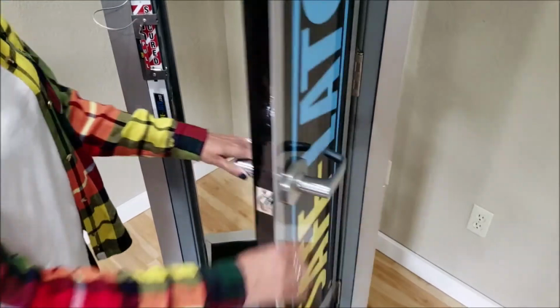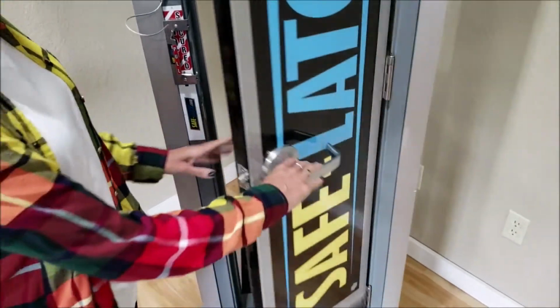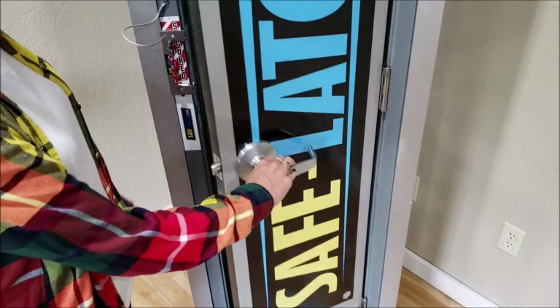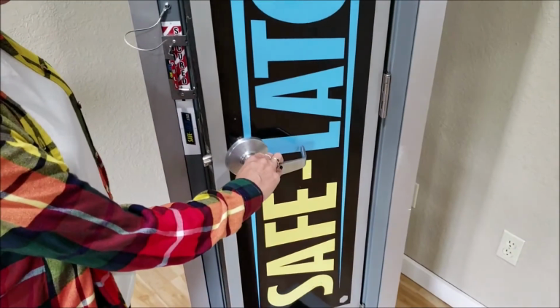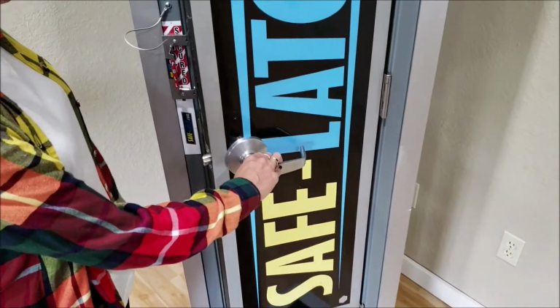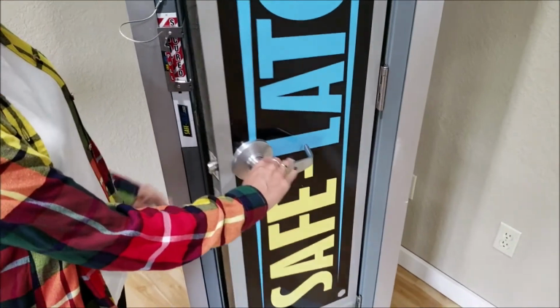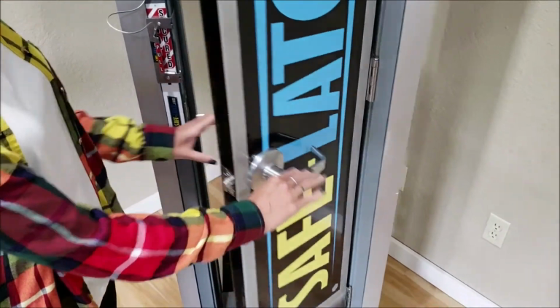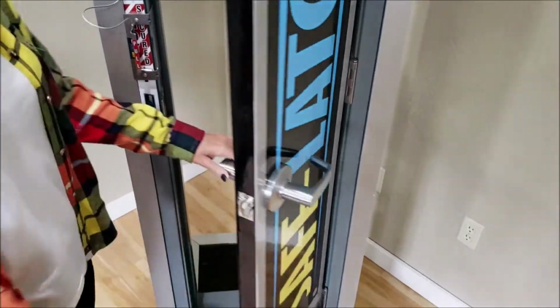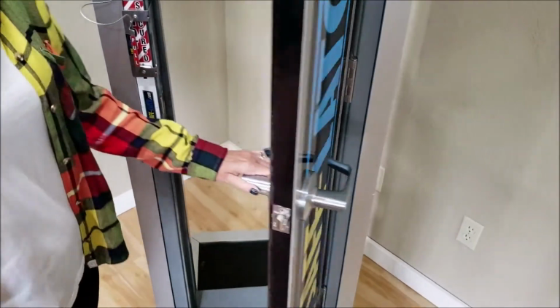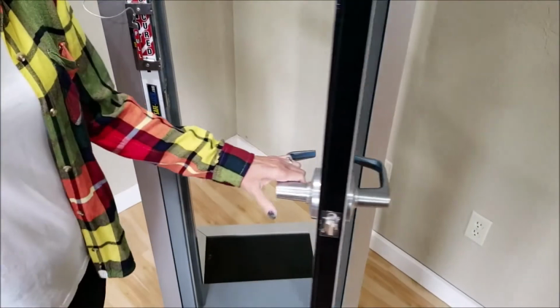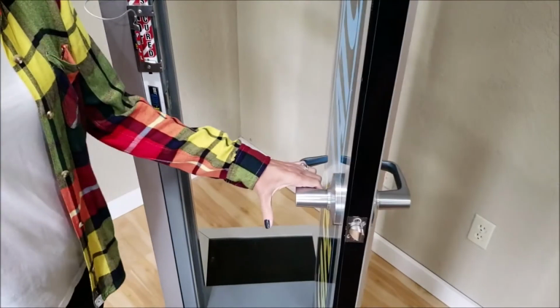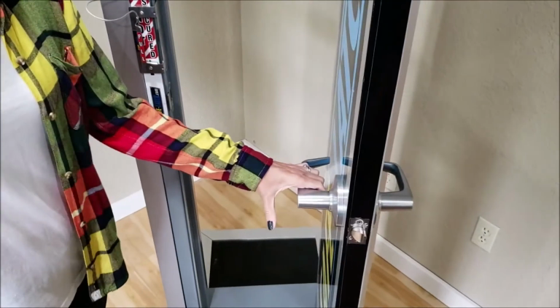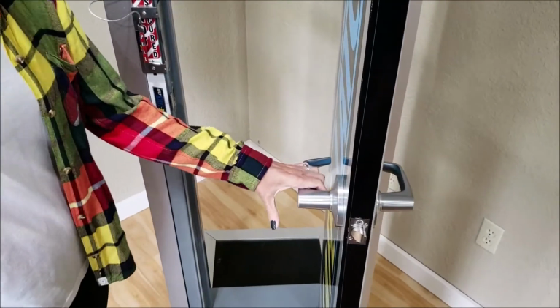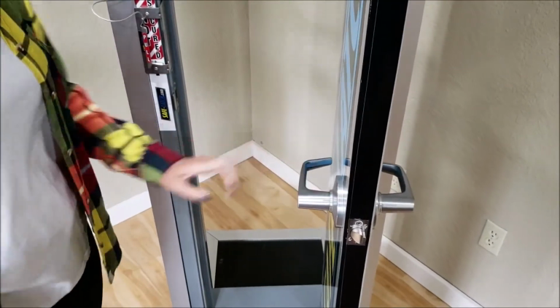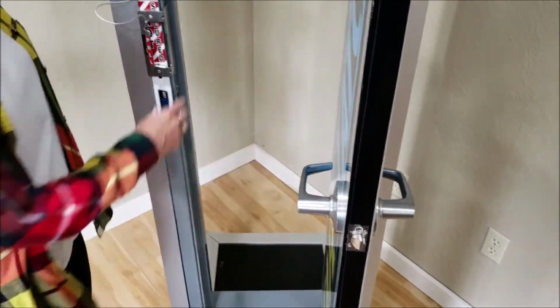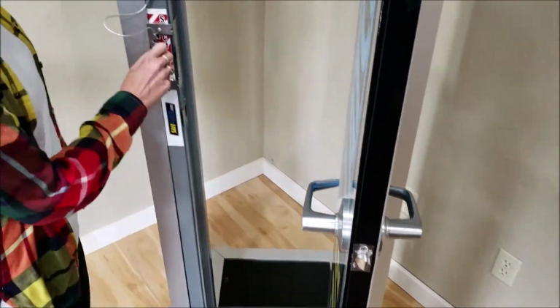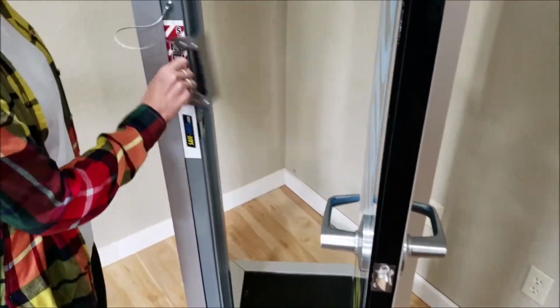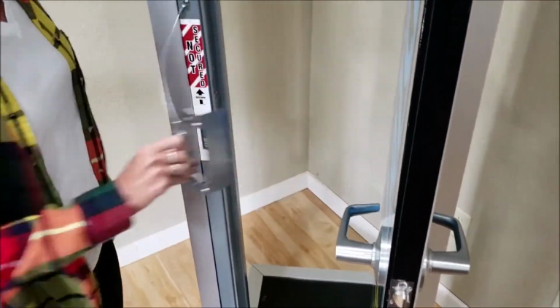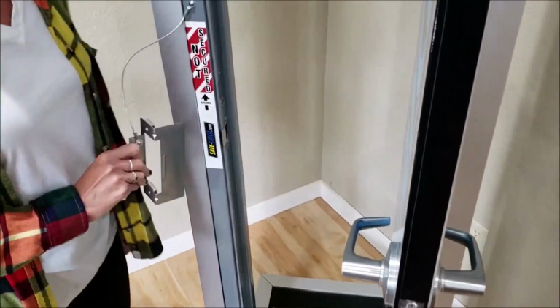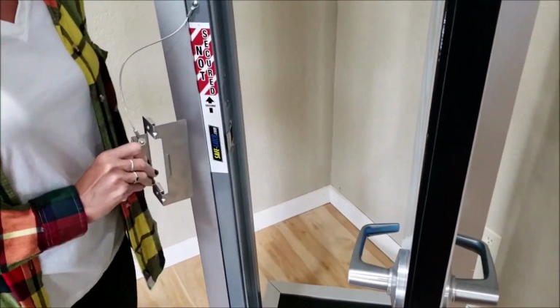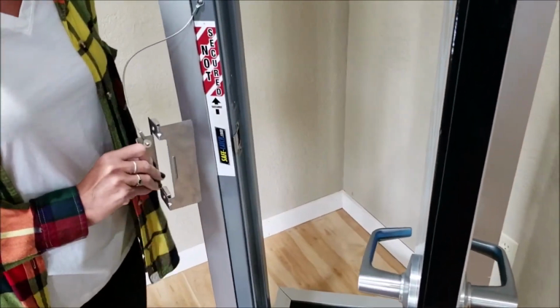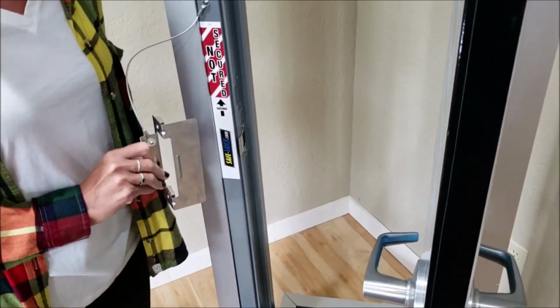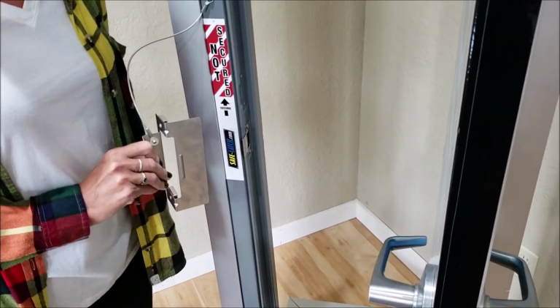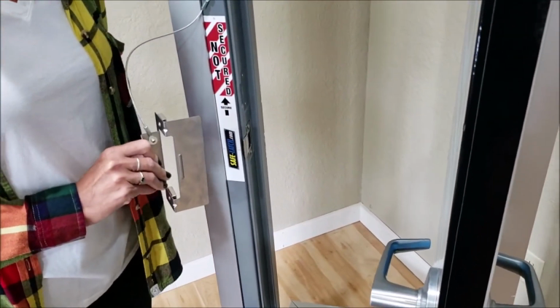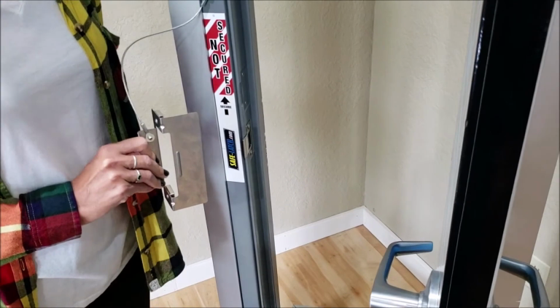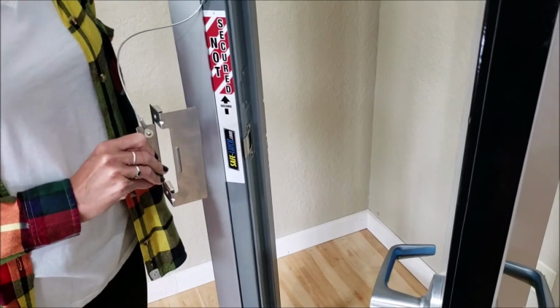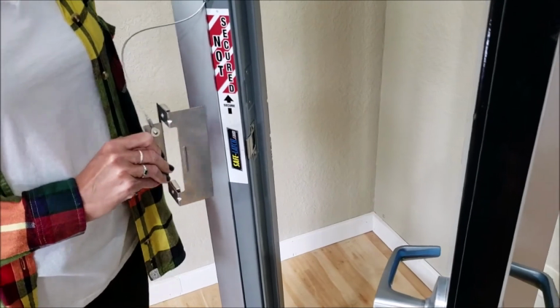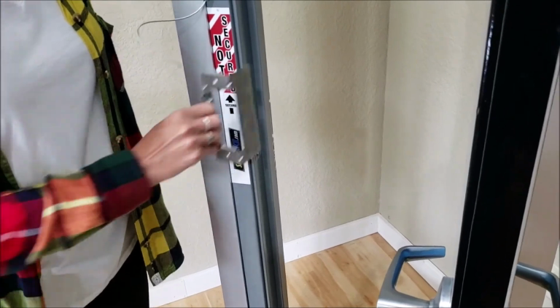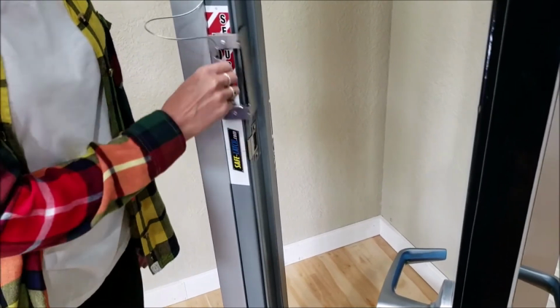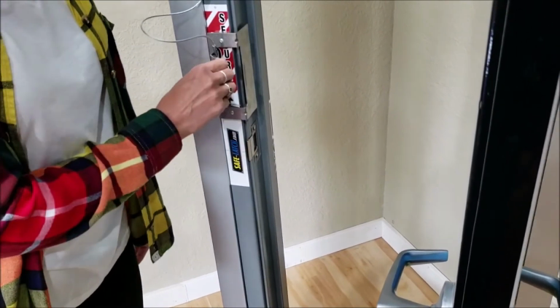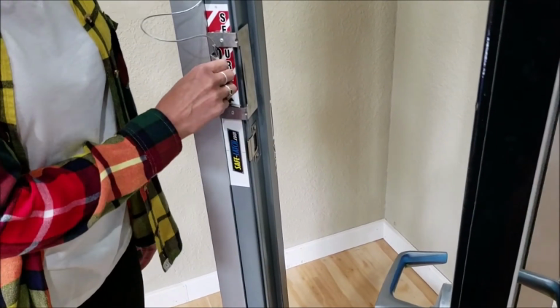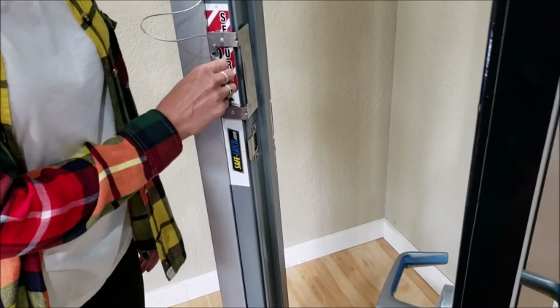There is no change to the door hardware. There is no change to the strike plate. There is no change to the door.